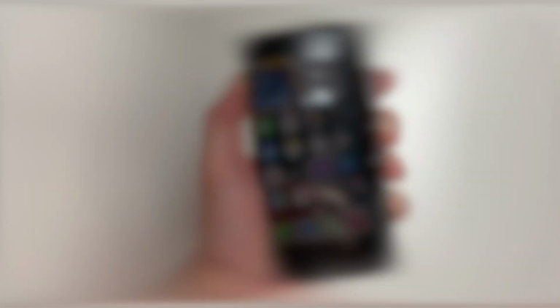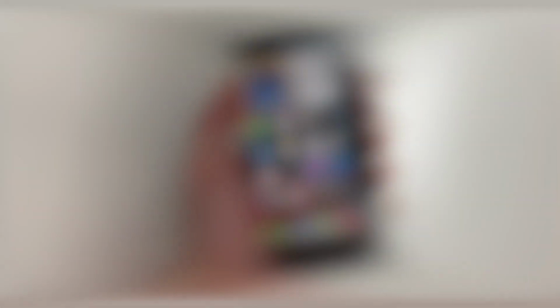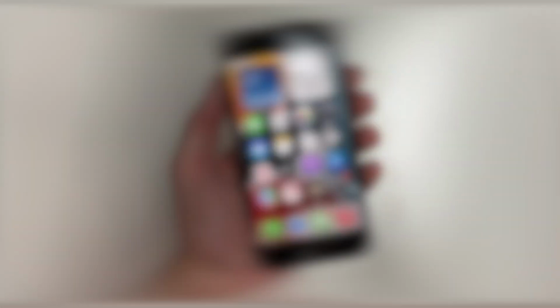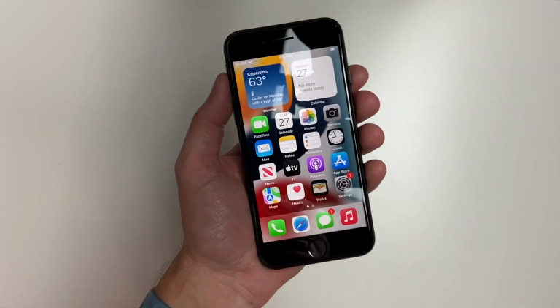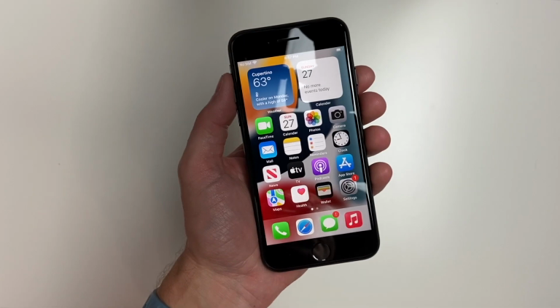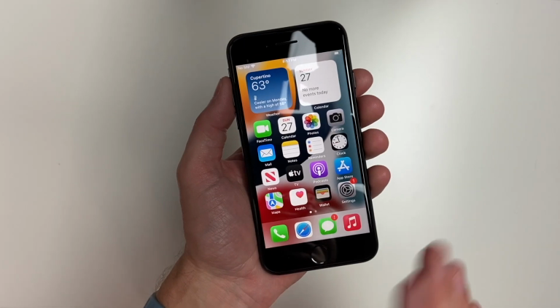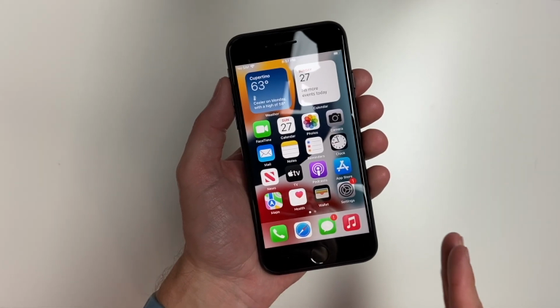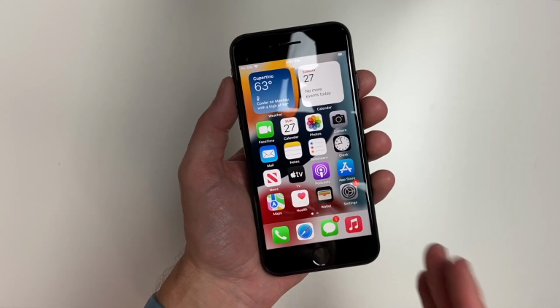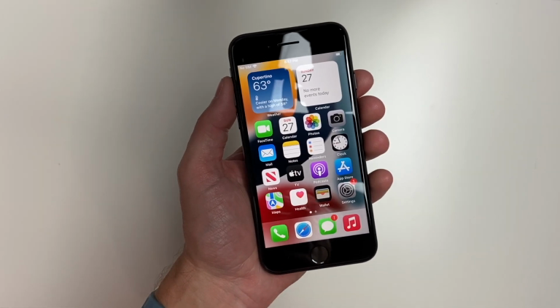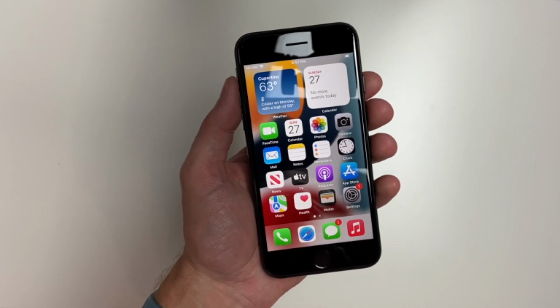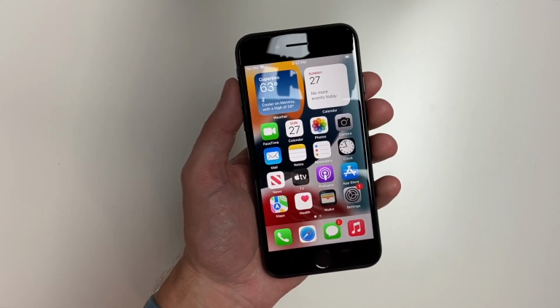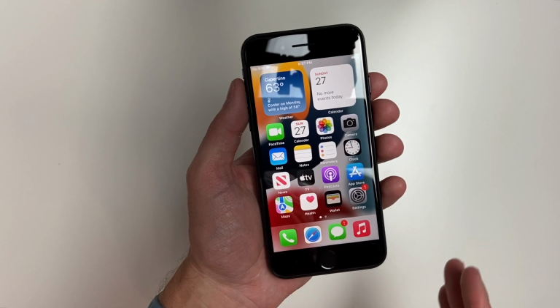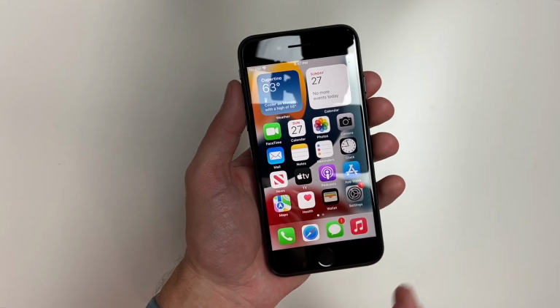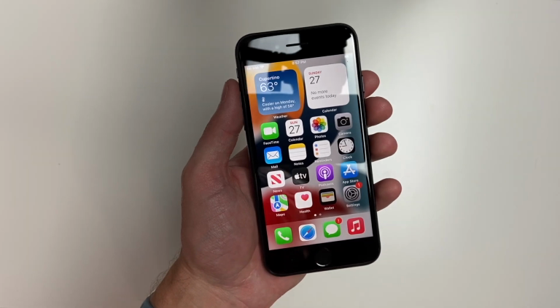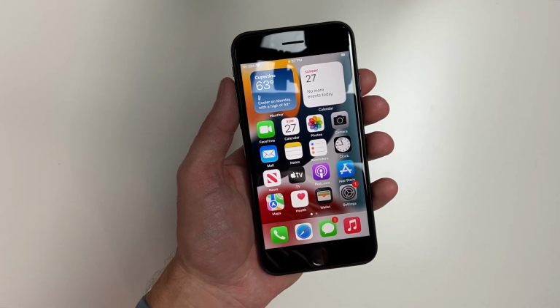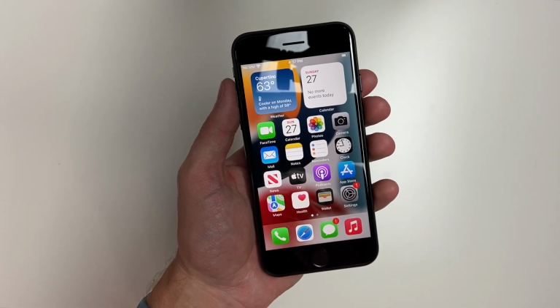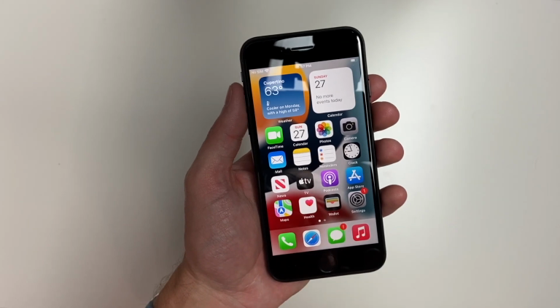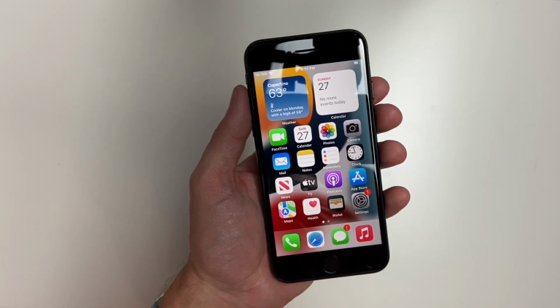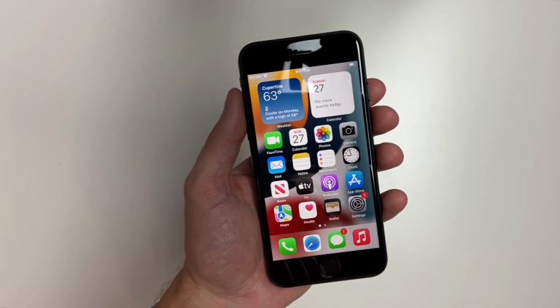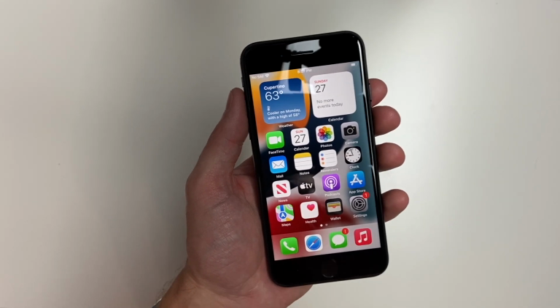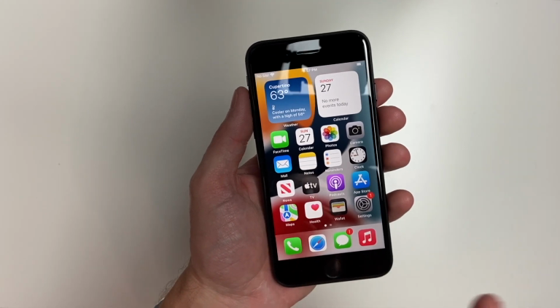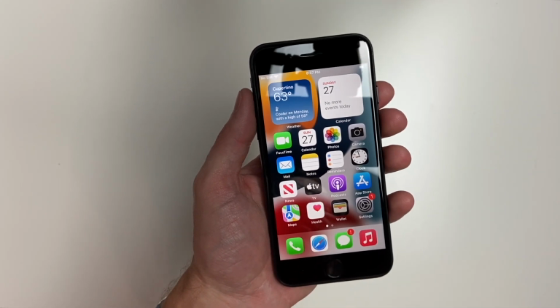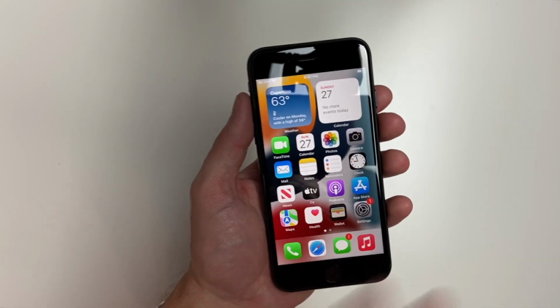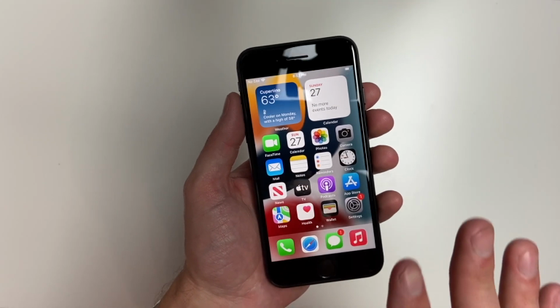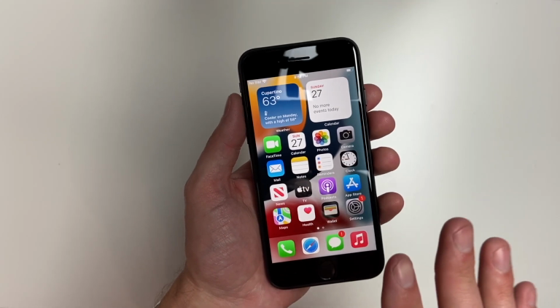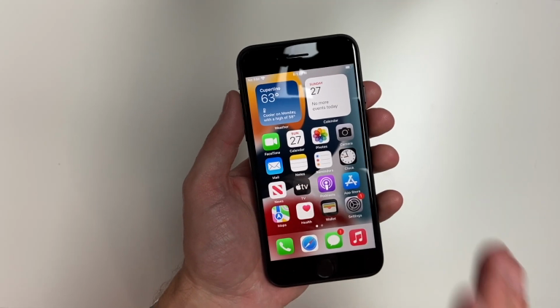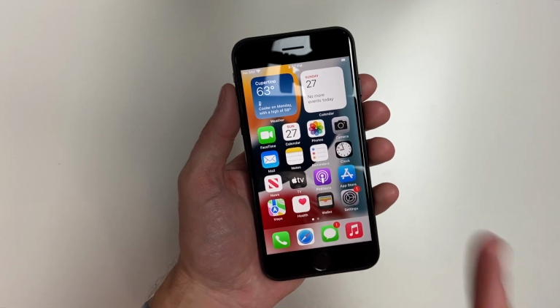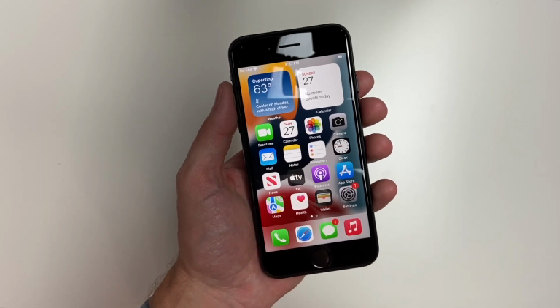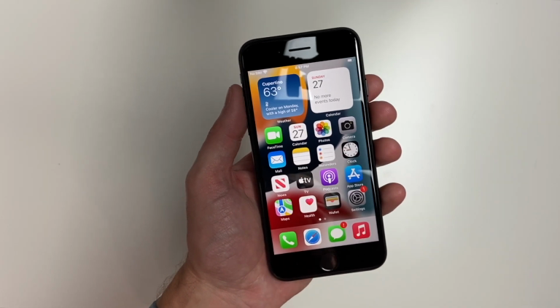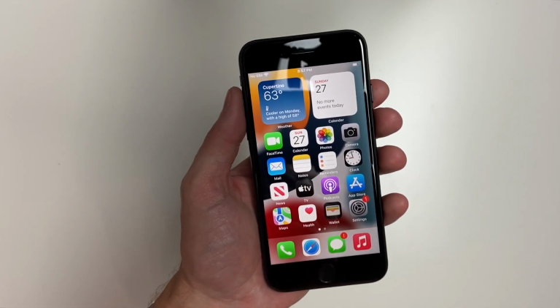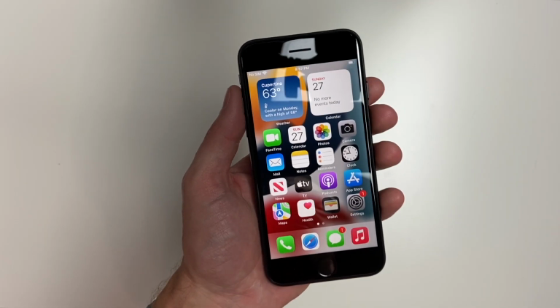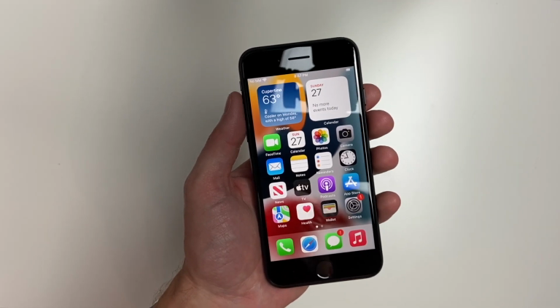Now if for any reason you're having an issue with your phone where it's too slow, or say for example something locks up and you can't get out of it, you can force restart your phone.